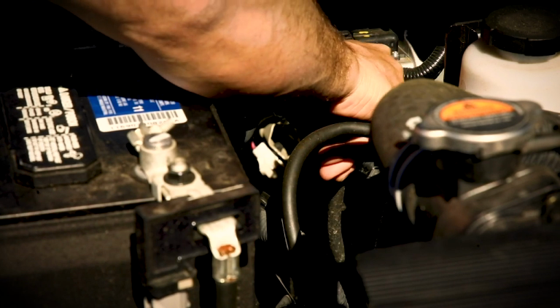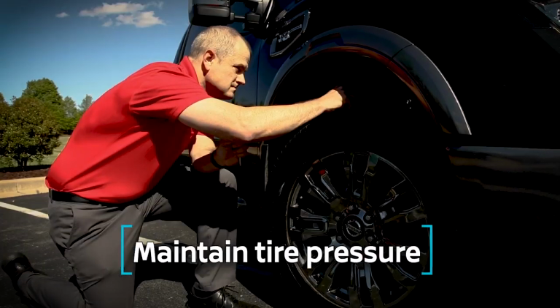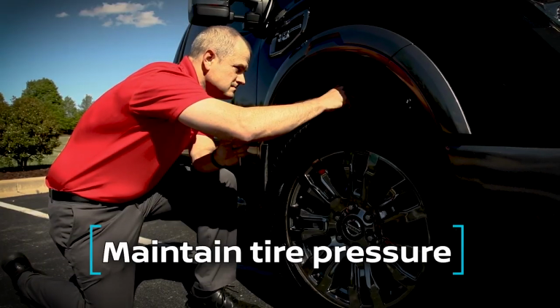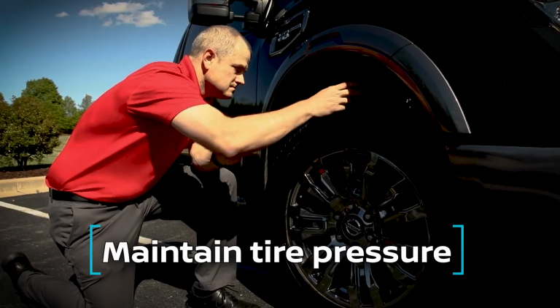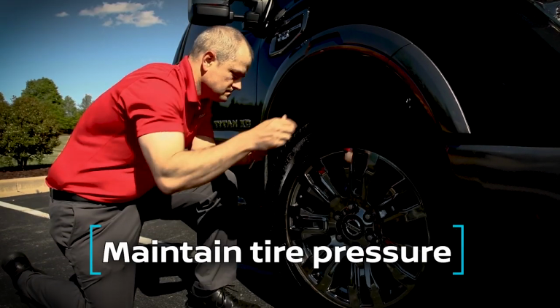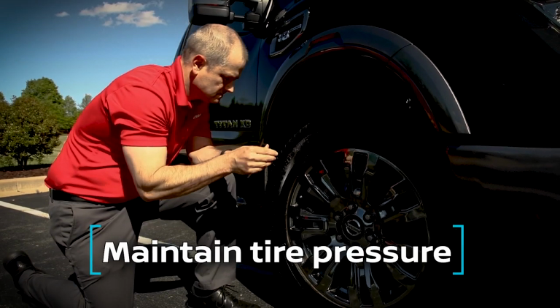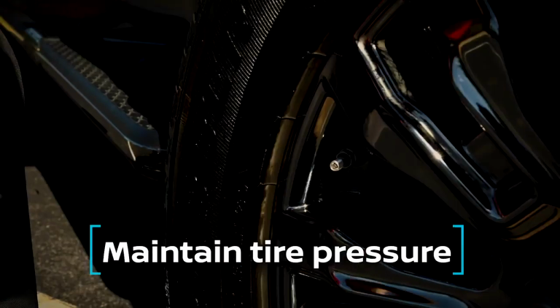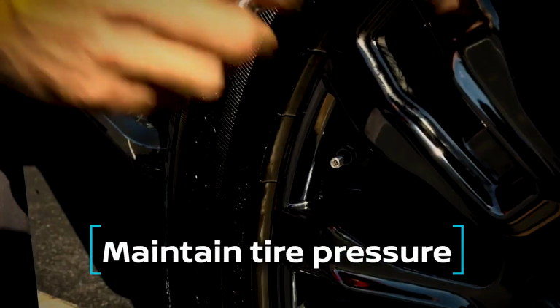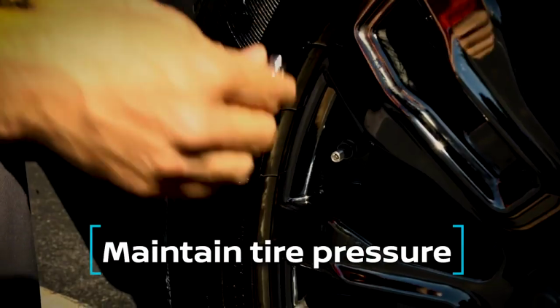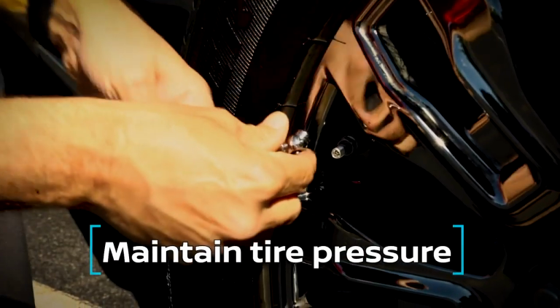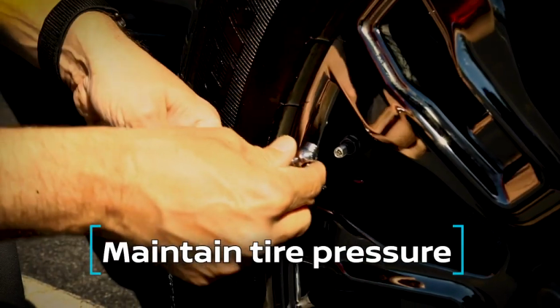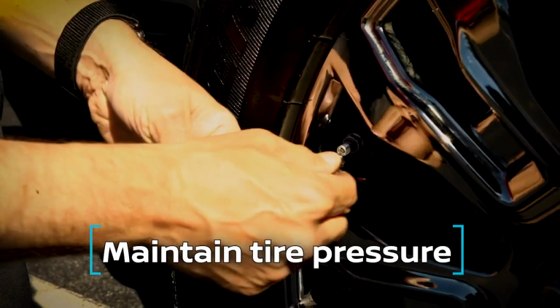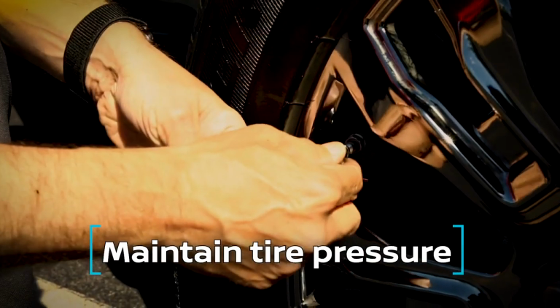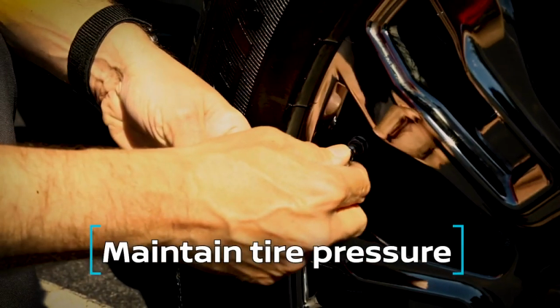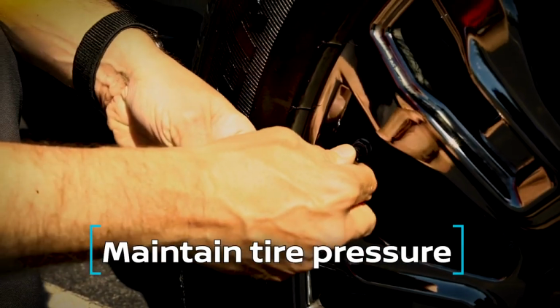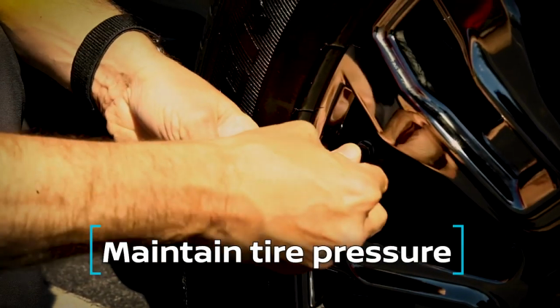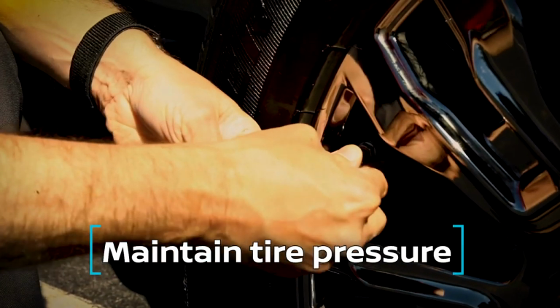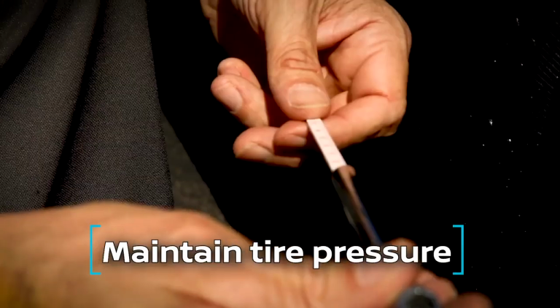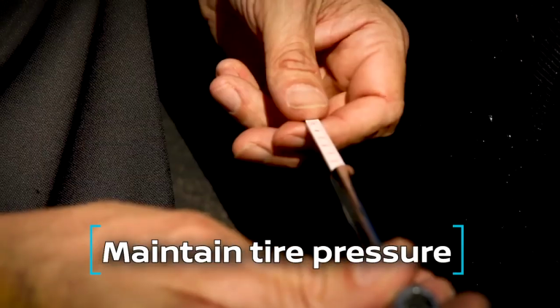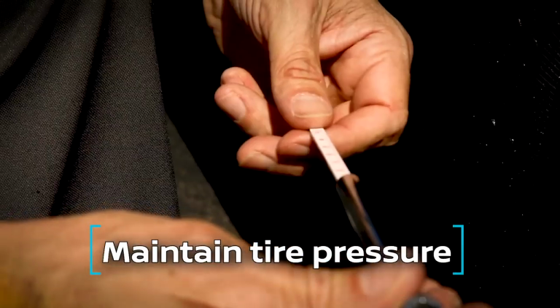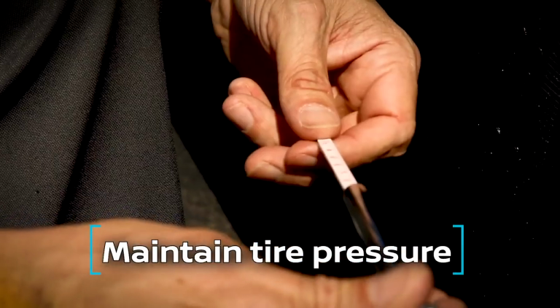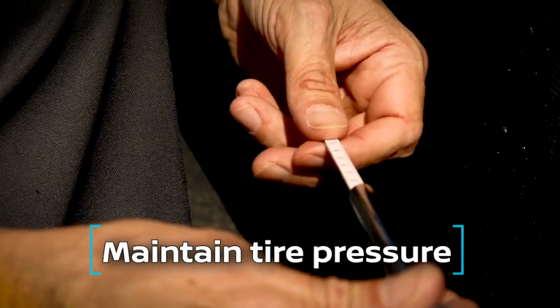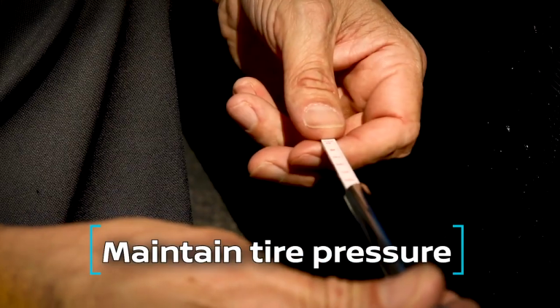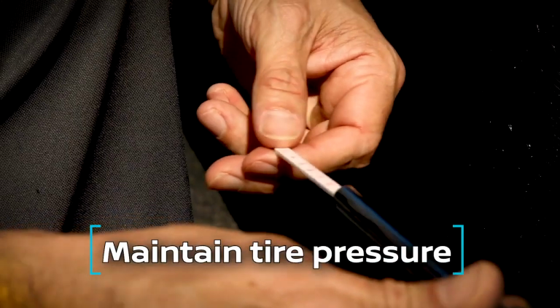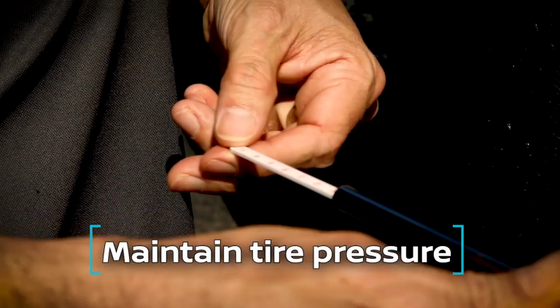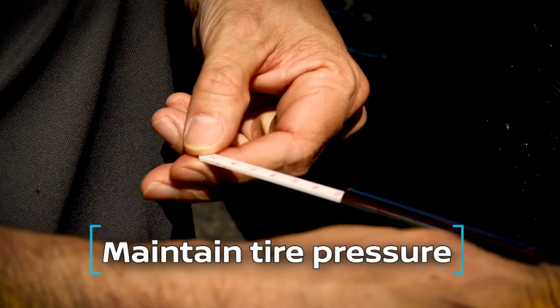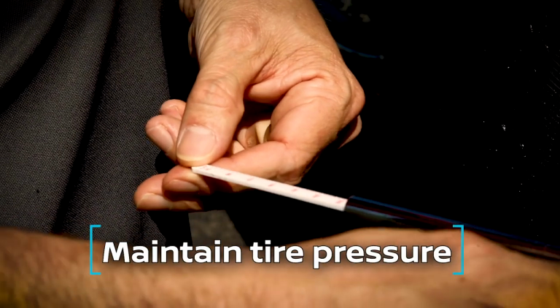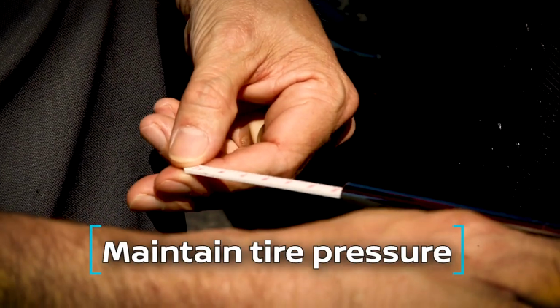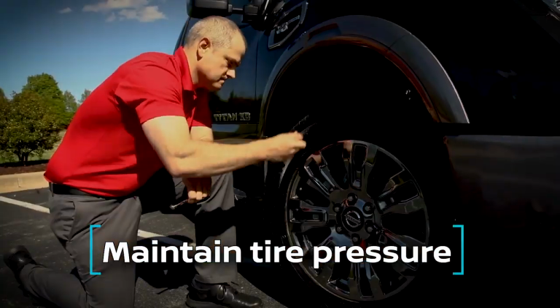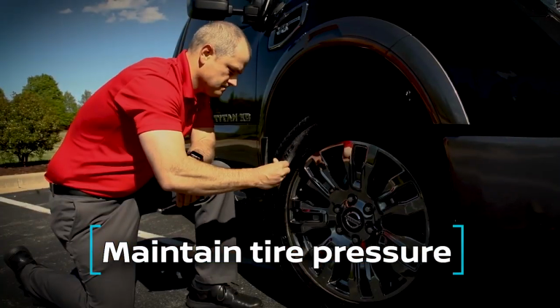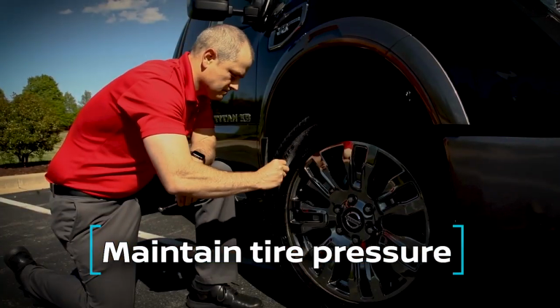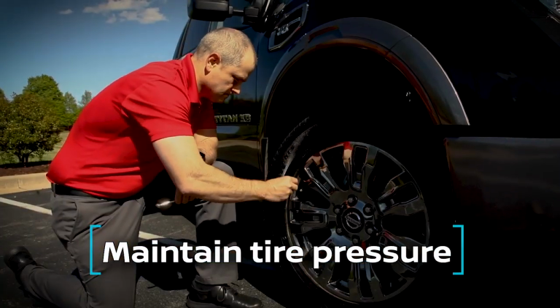Number three: maintain recommended tire pressure. This helps to prevent flat spots when your vehicle is sitting.